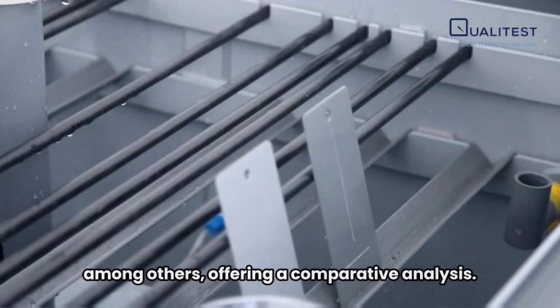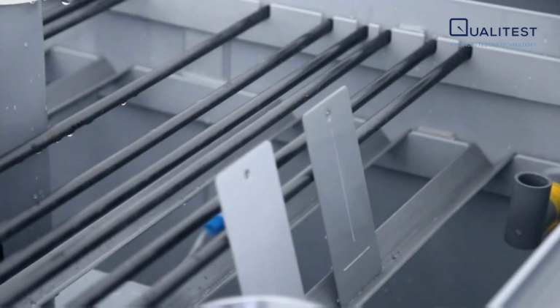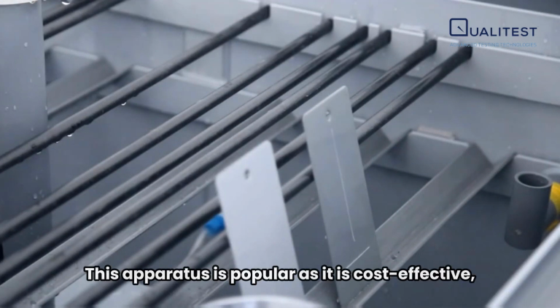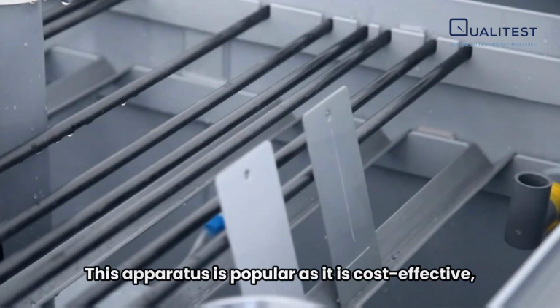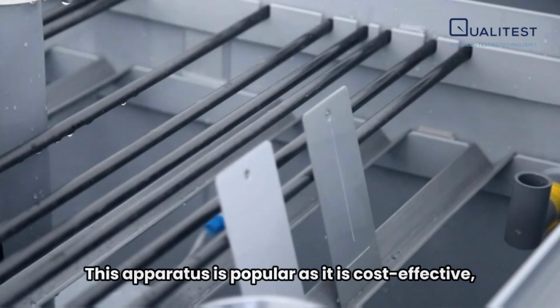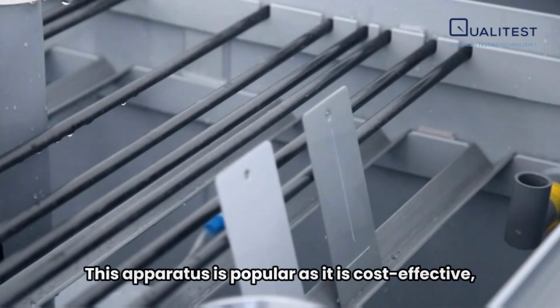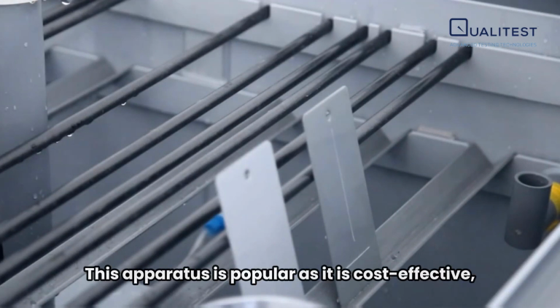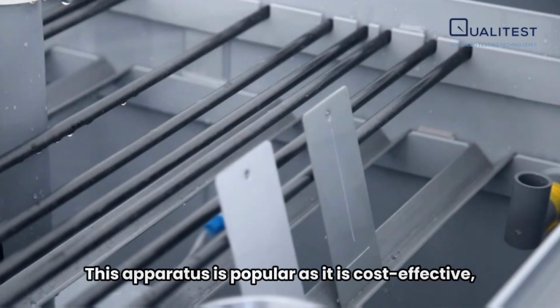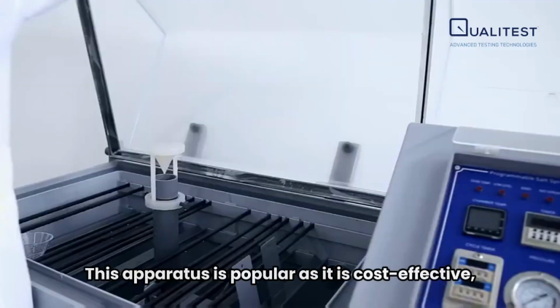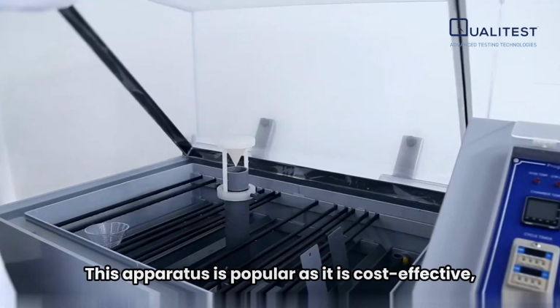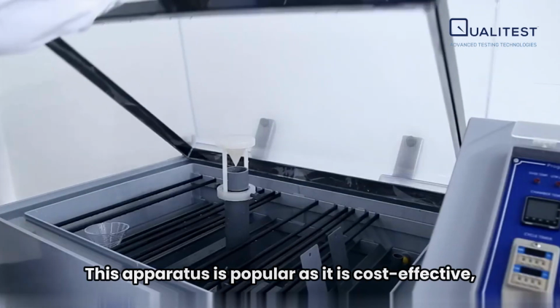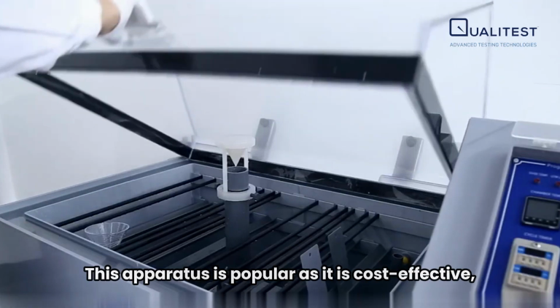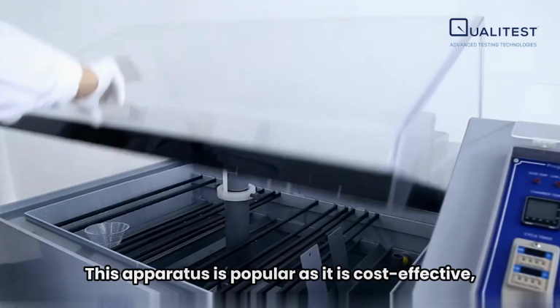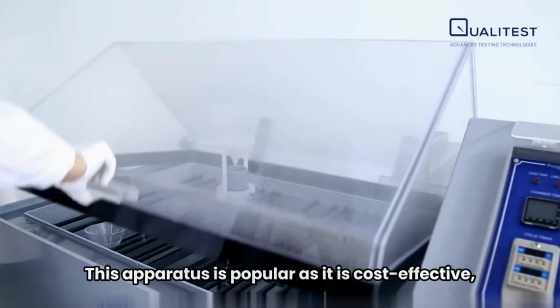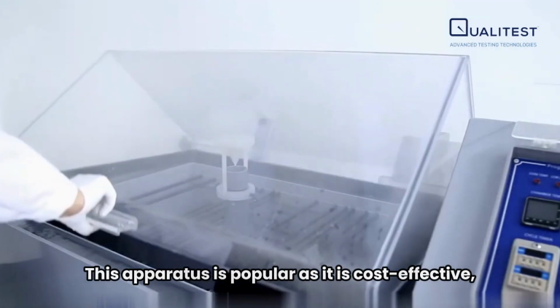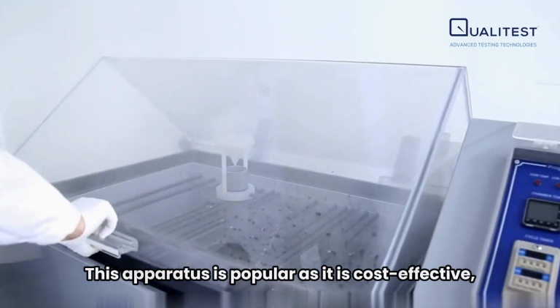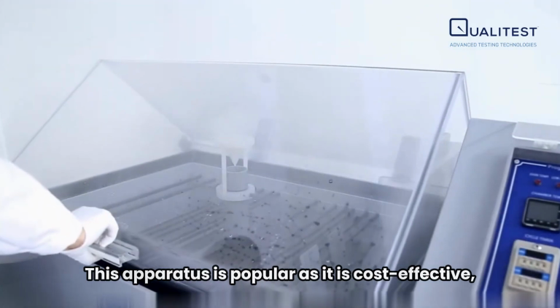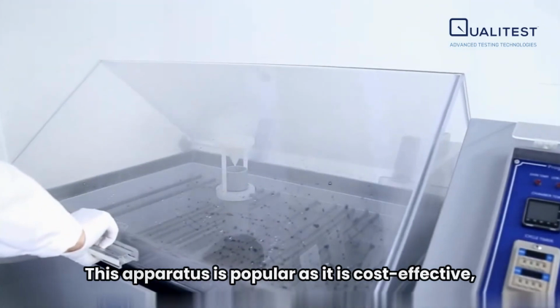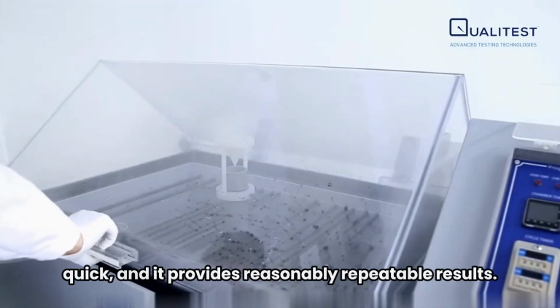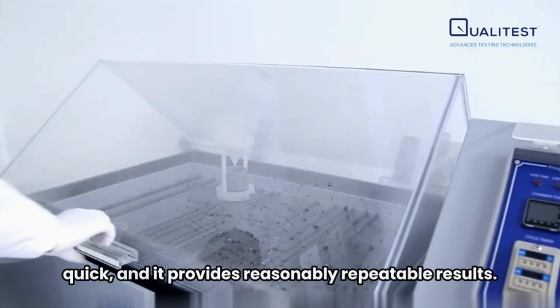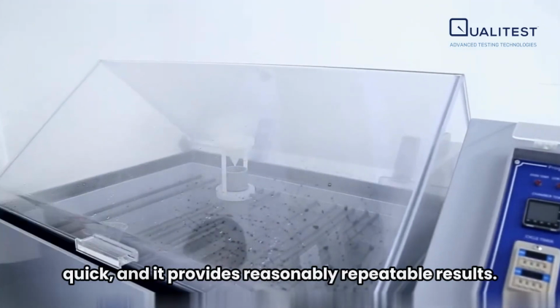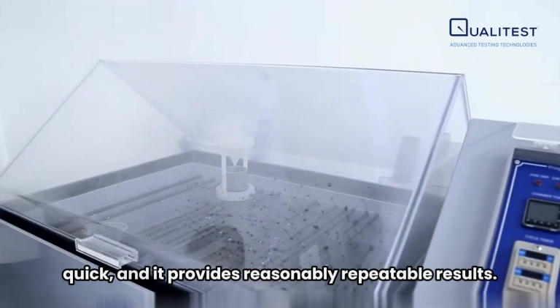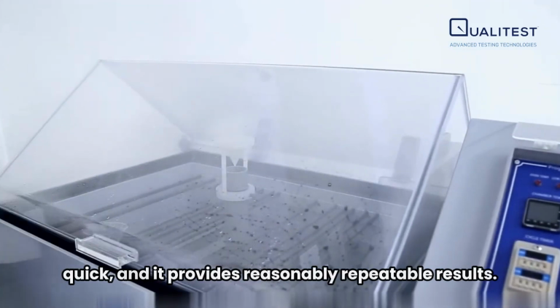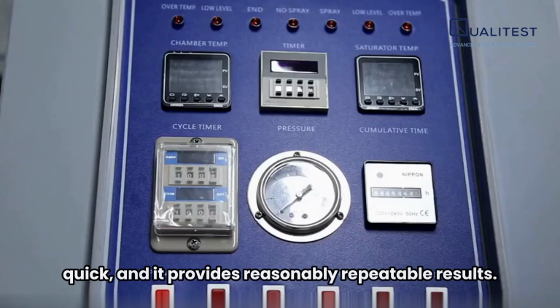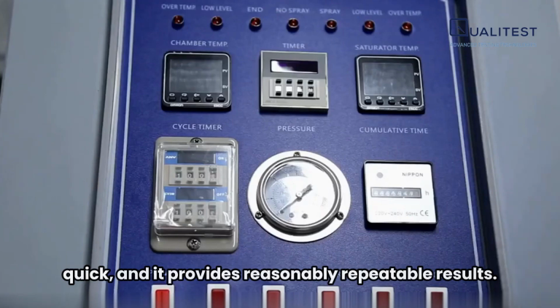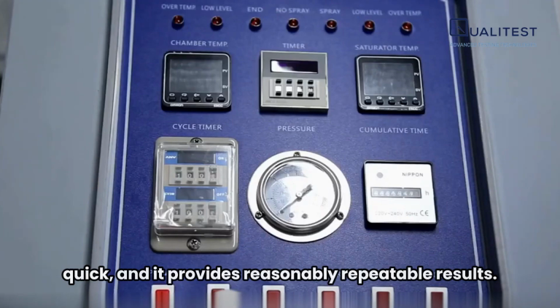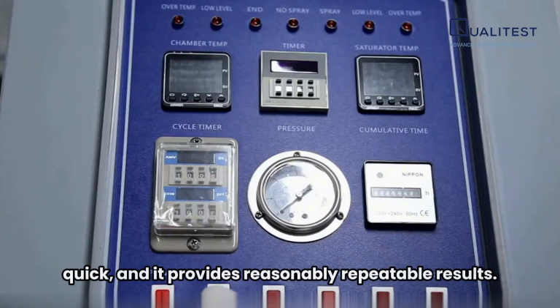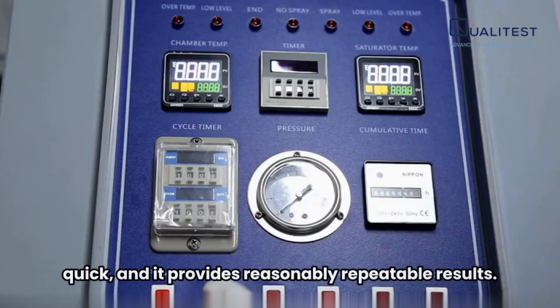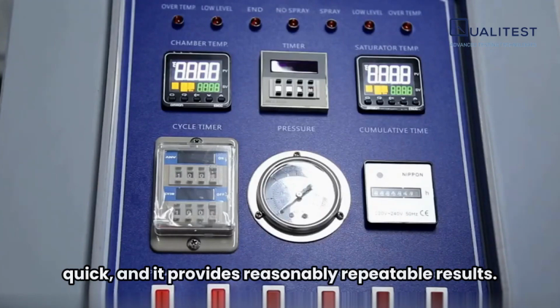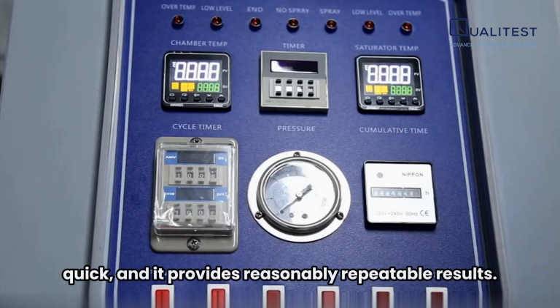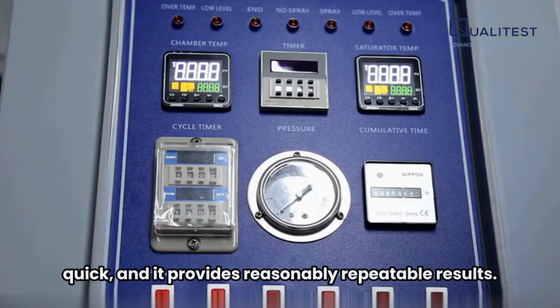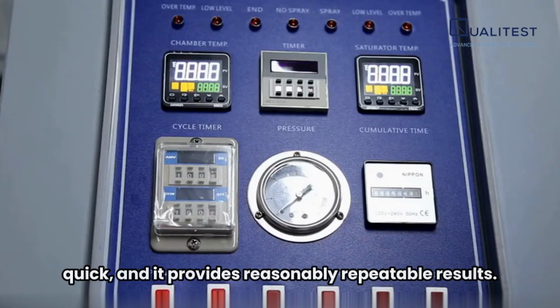This apparatus is popular as it is cost-effective, quick, and it provides reasonably repeatable results.